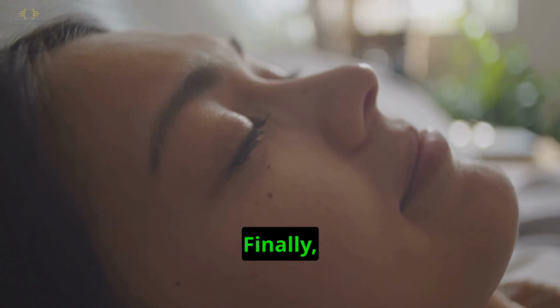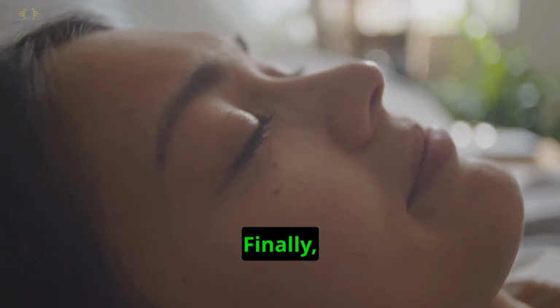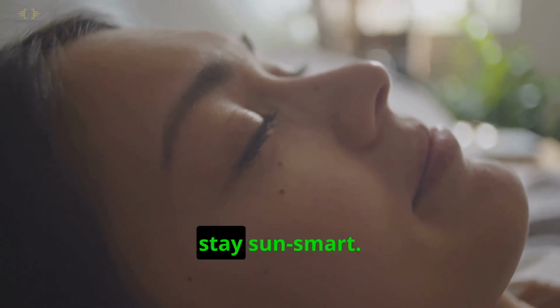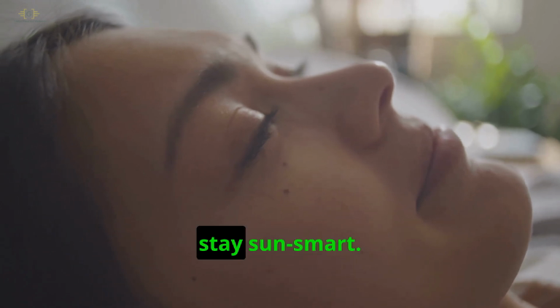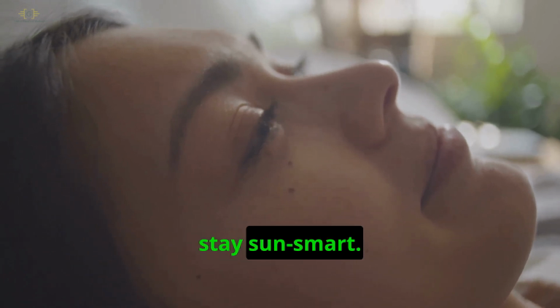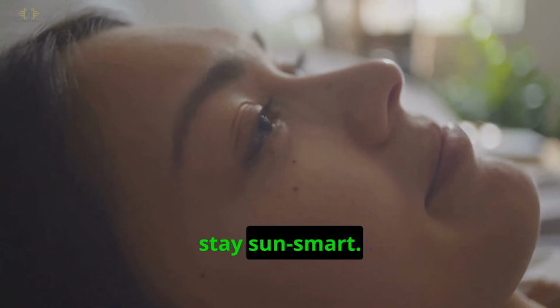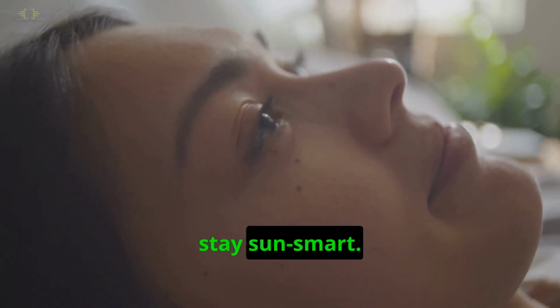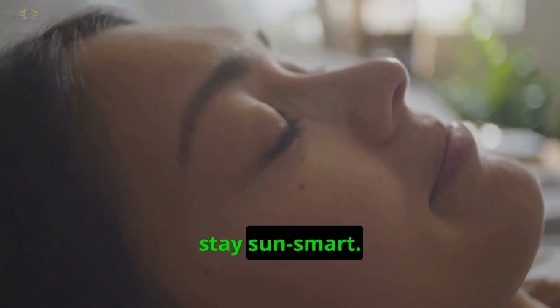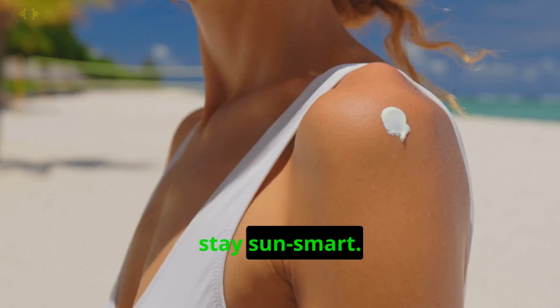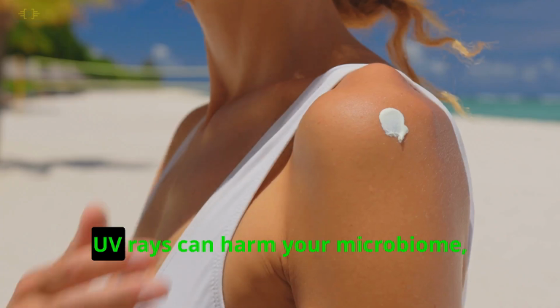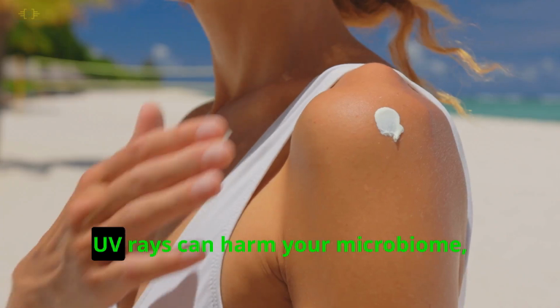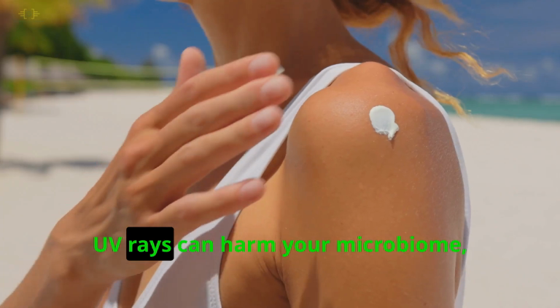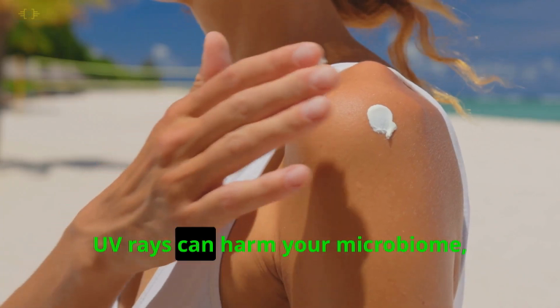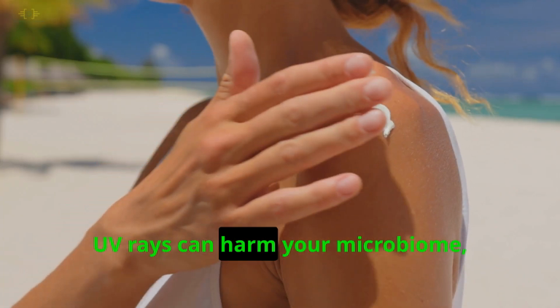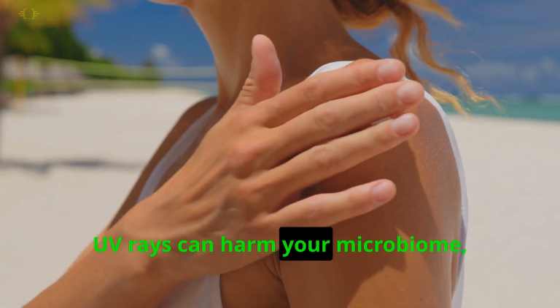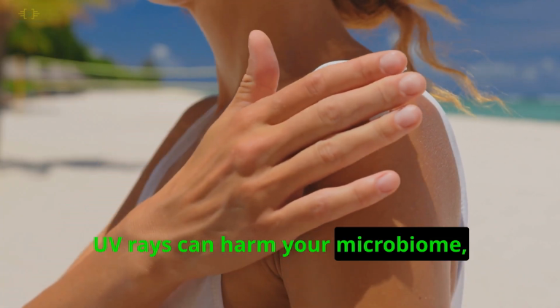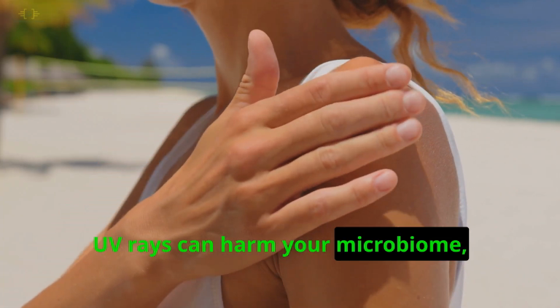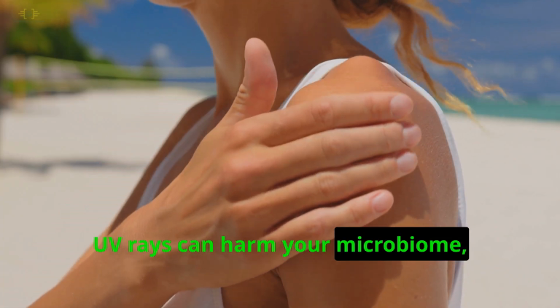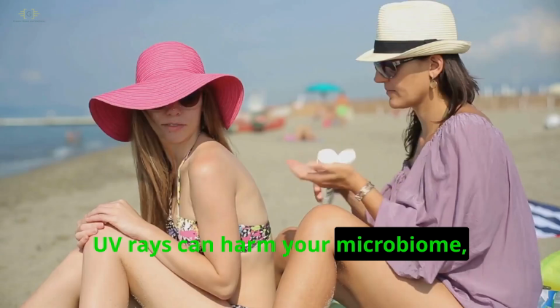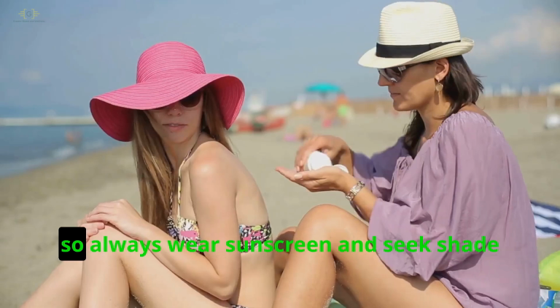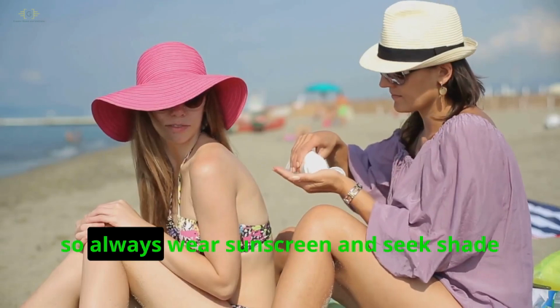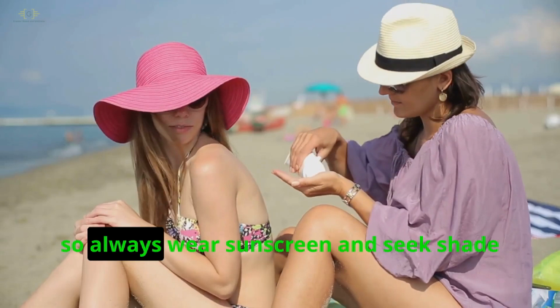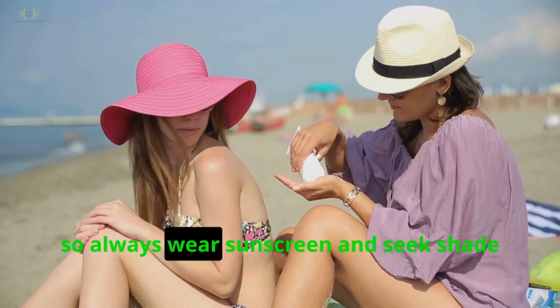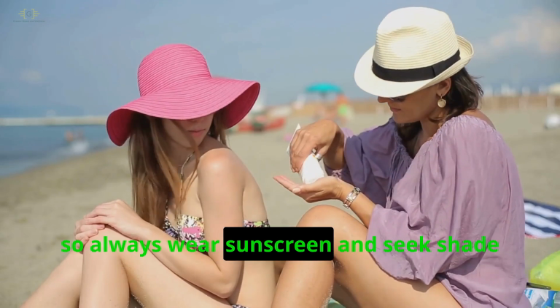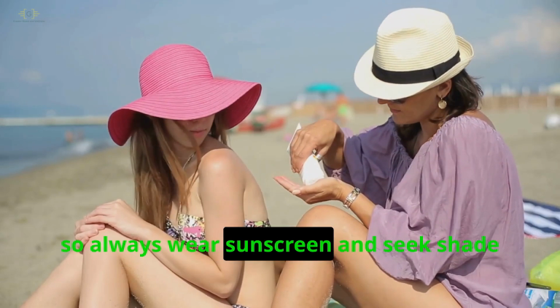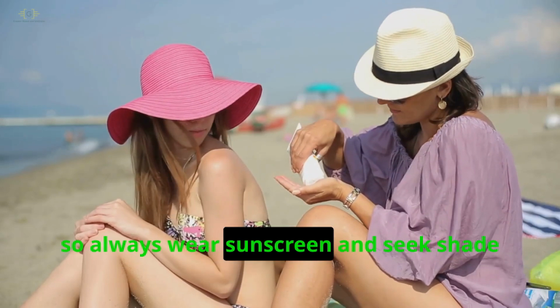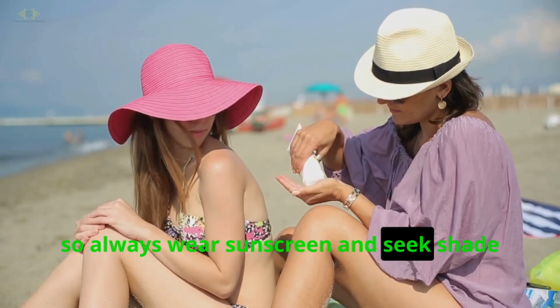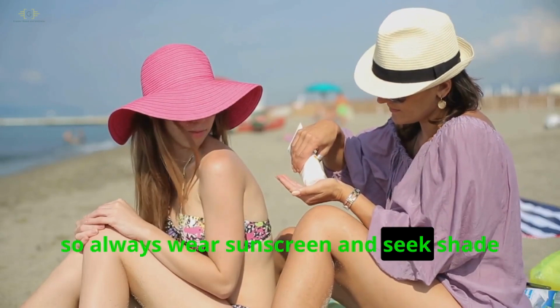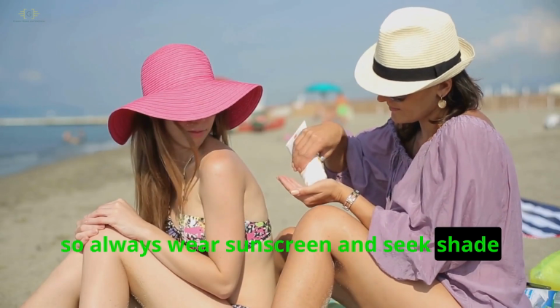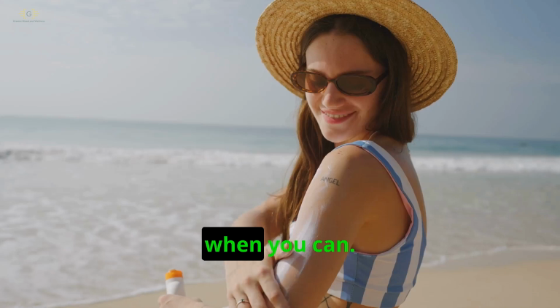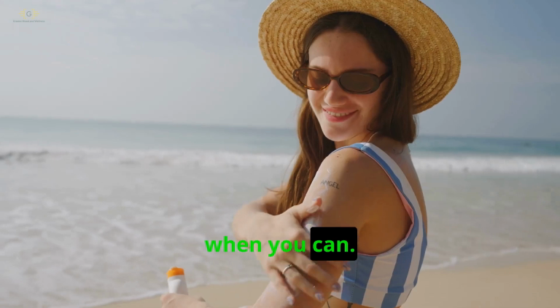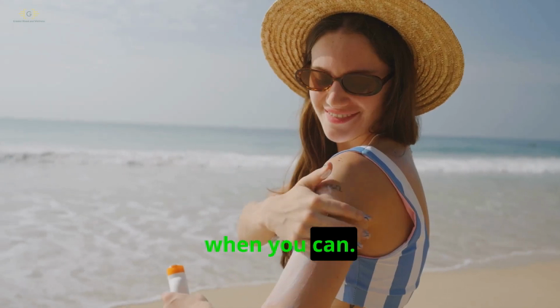Finally, stay sun smart. UV rays can harm your microbiome, so always wear sunscreen and seek shade when you can.